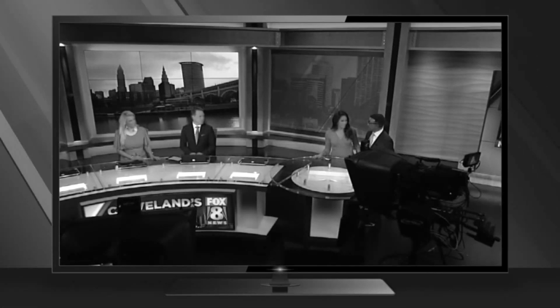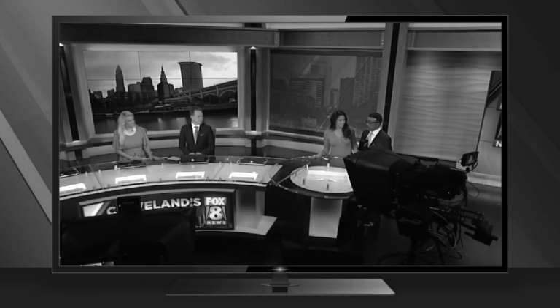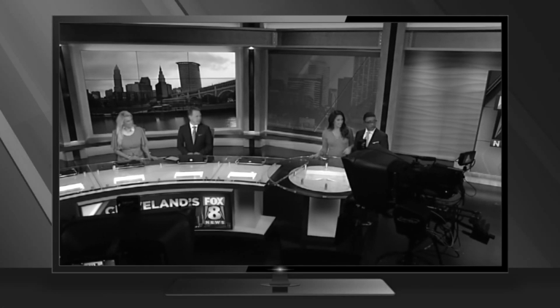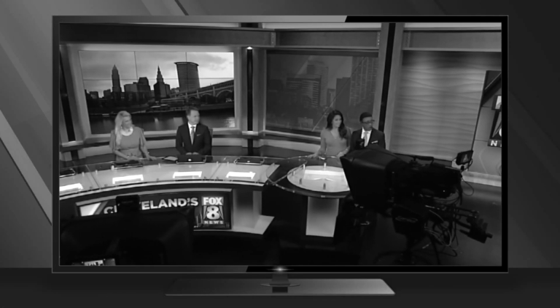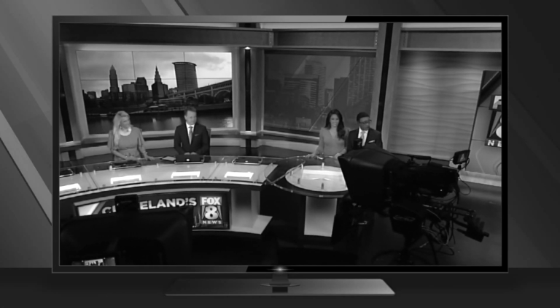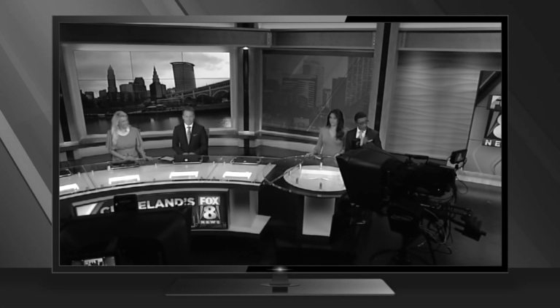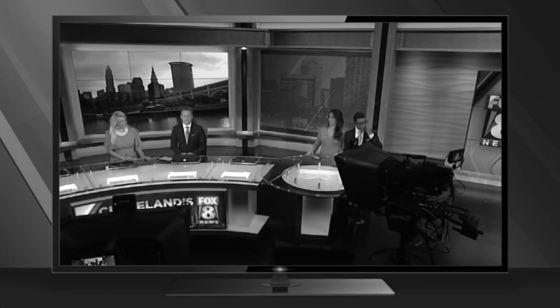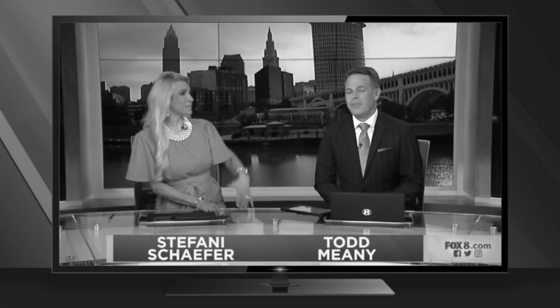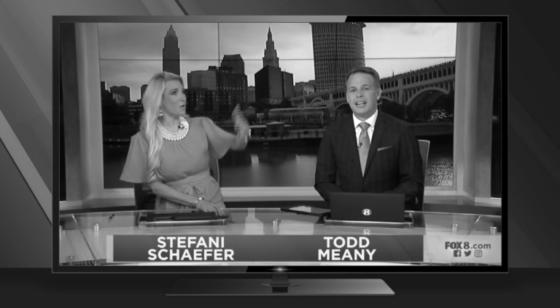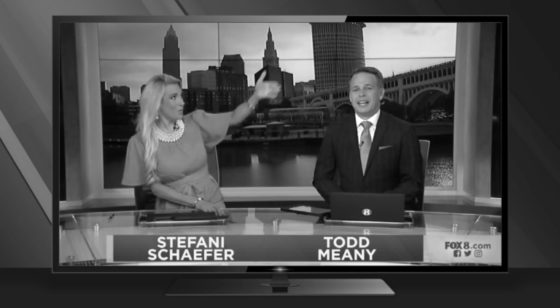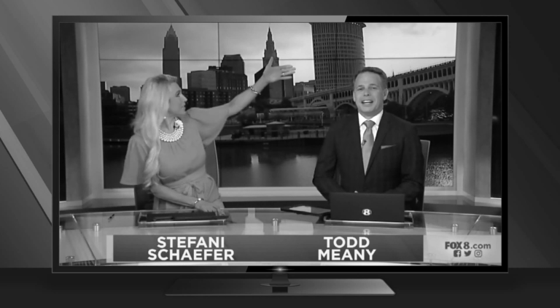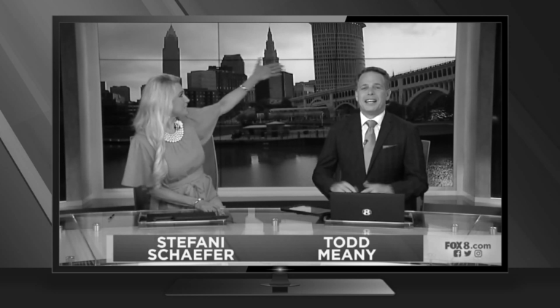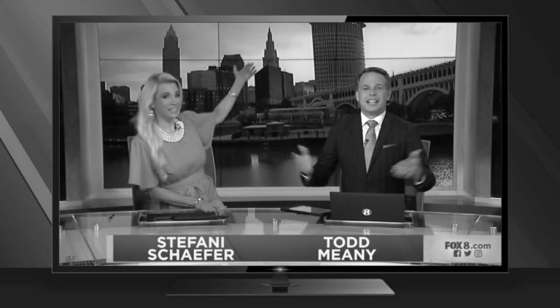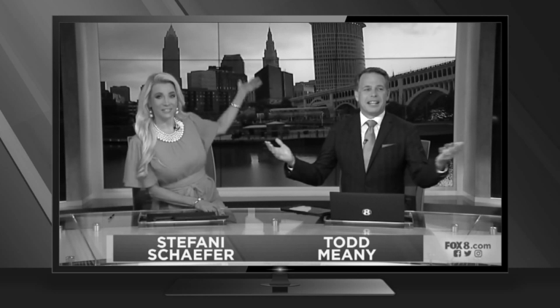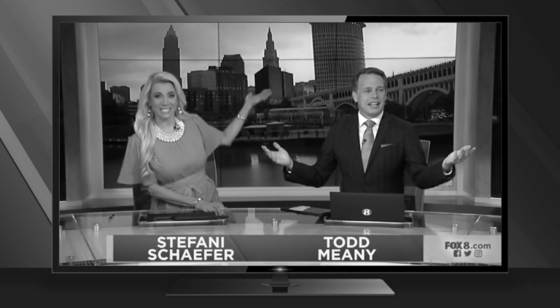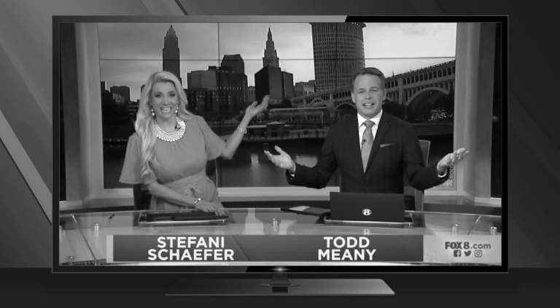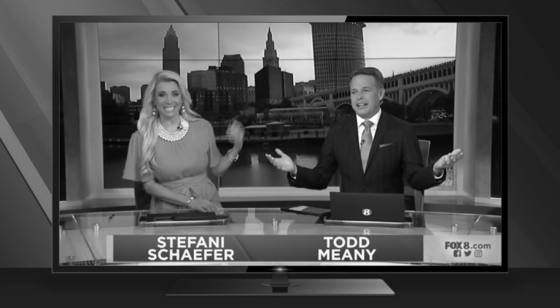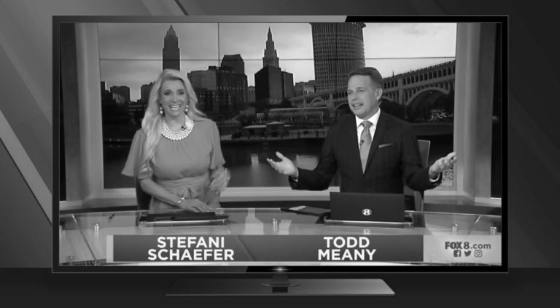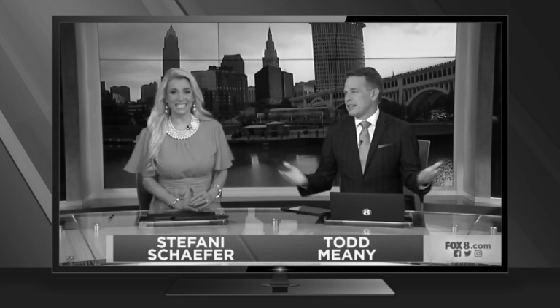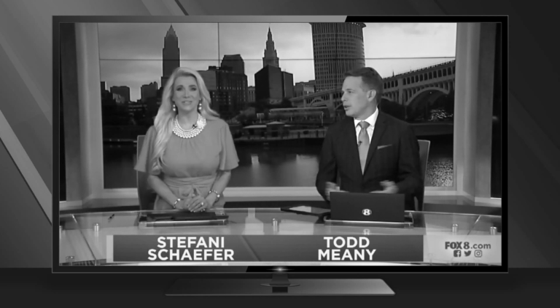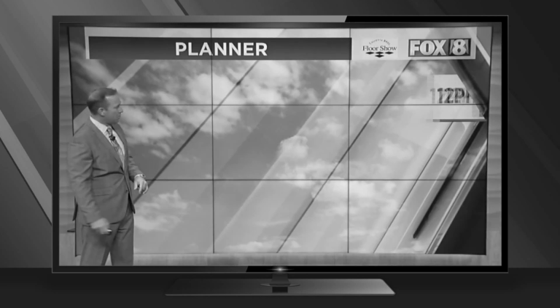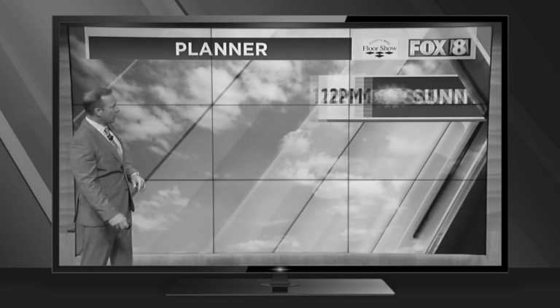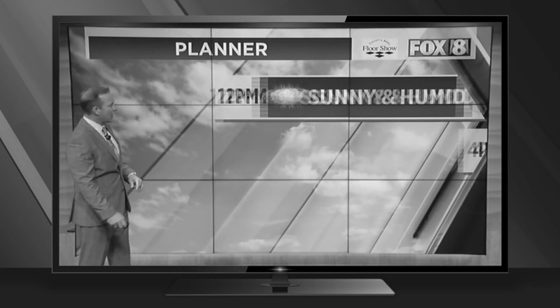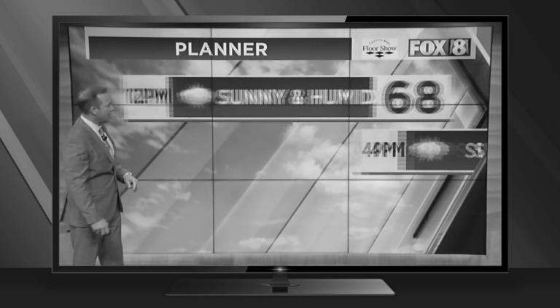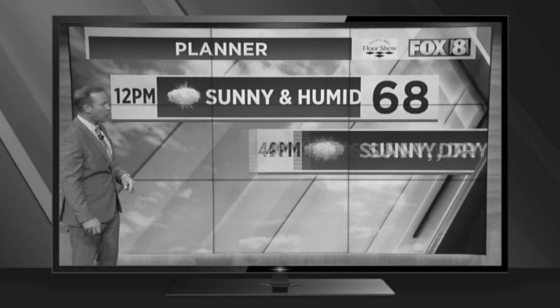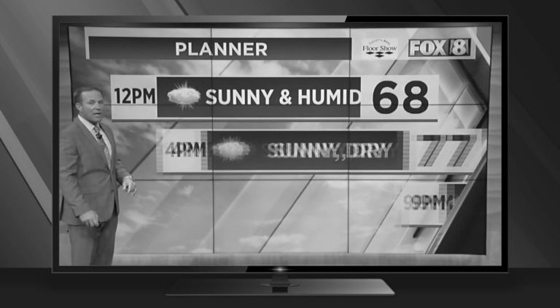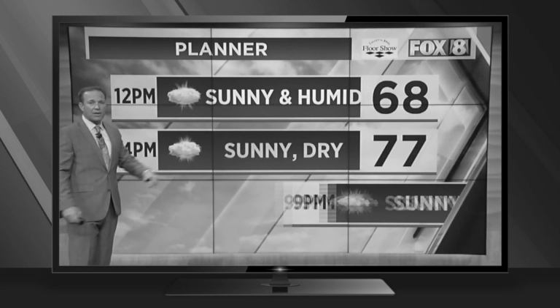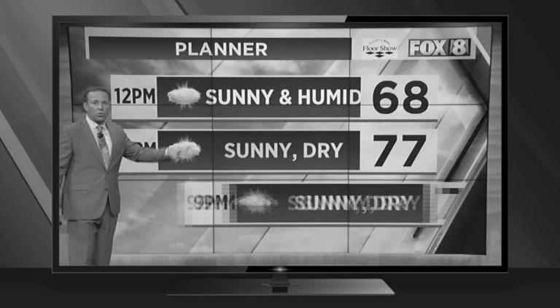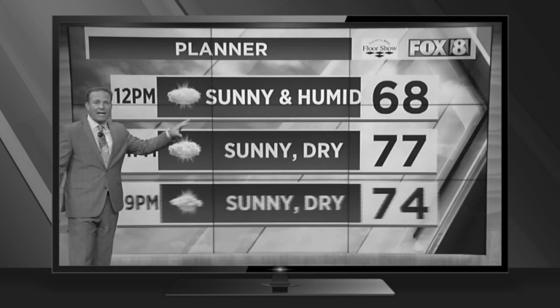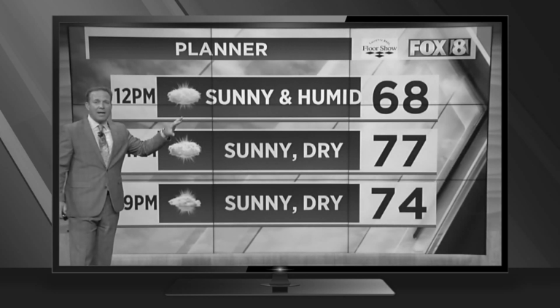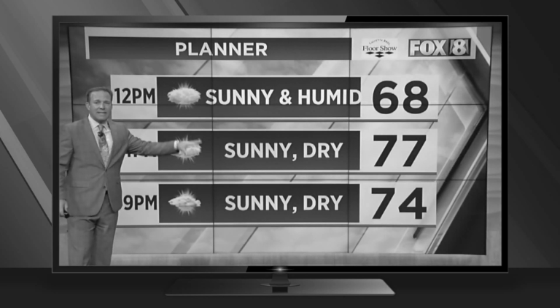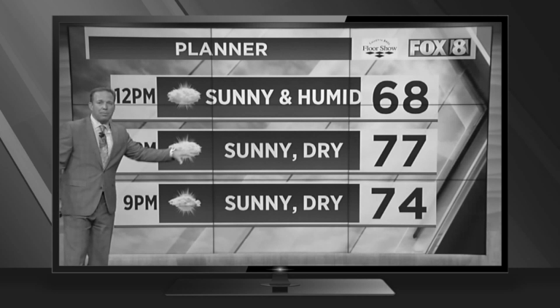Now, Spectrum Cable customers, there's an easier way to make Fox 8 the first thing you see when you turn on the TV. Let's see how it works.